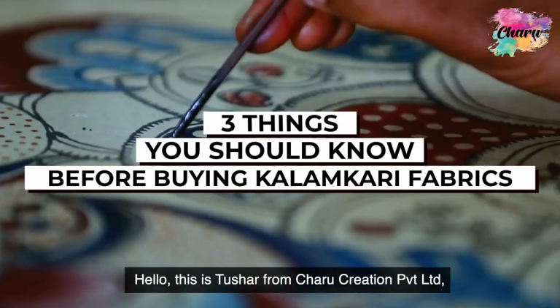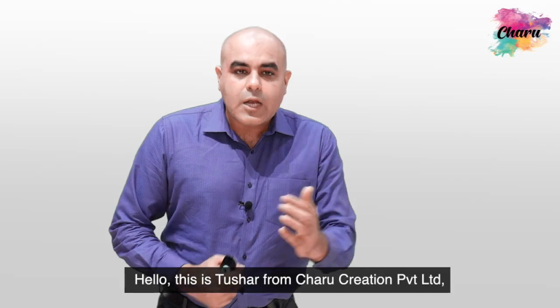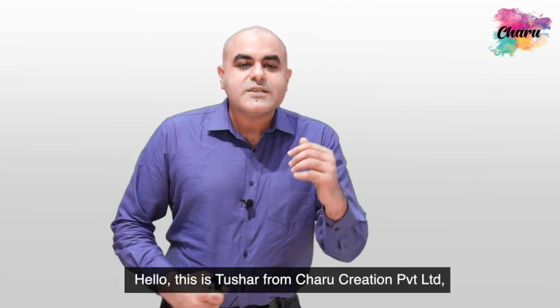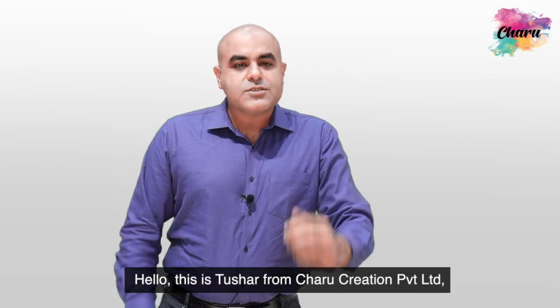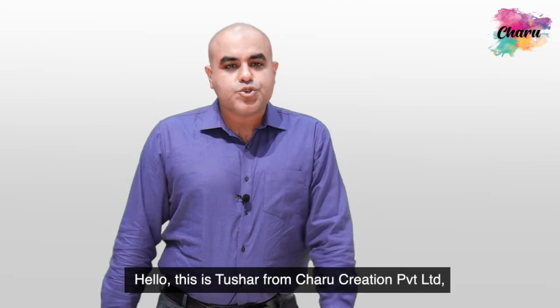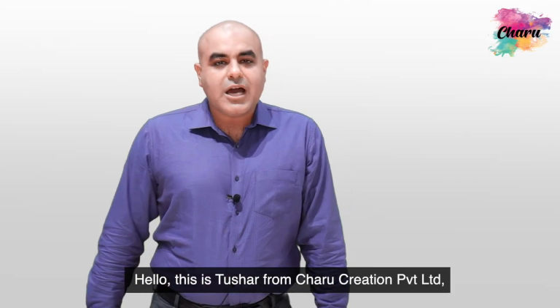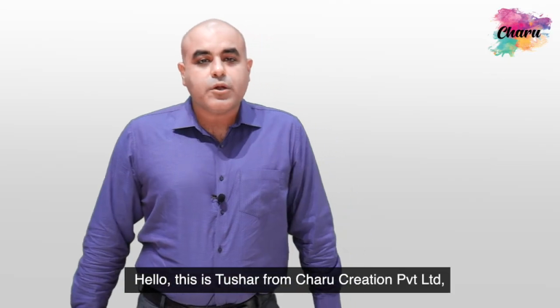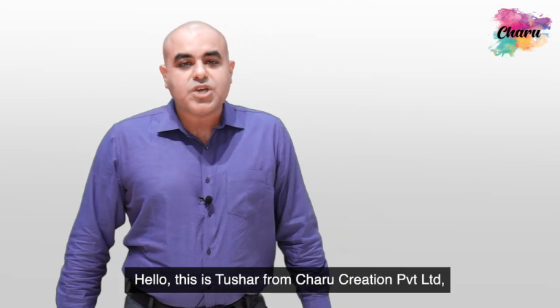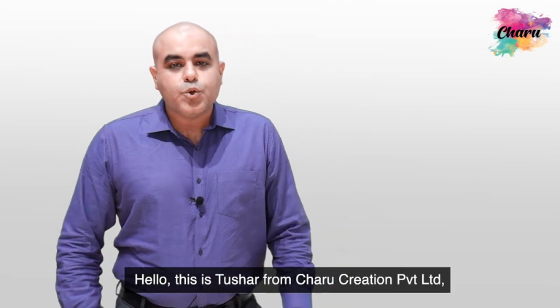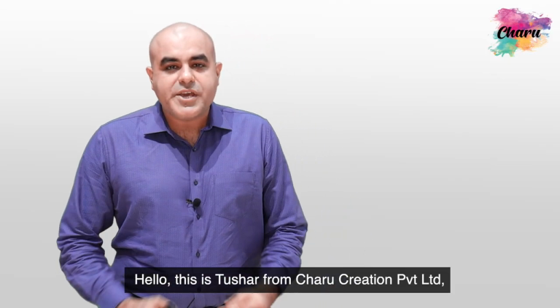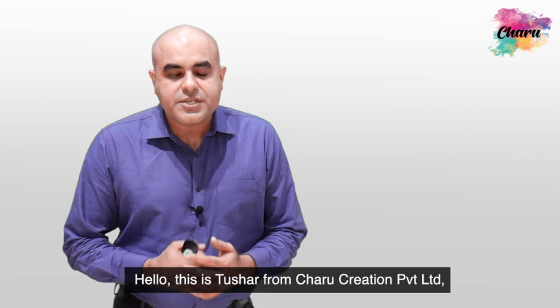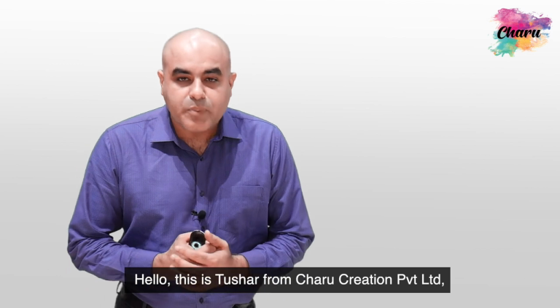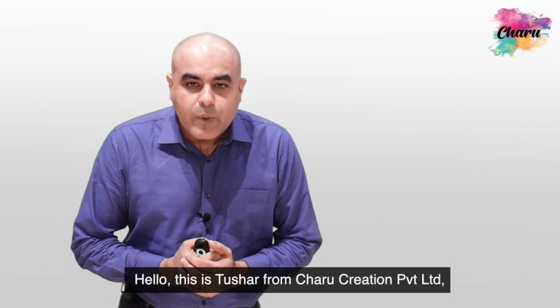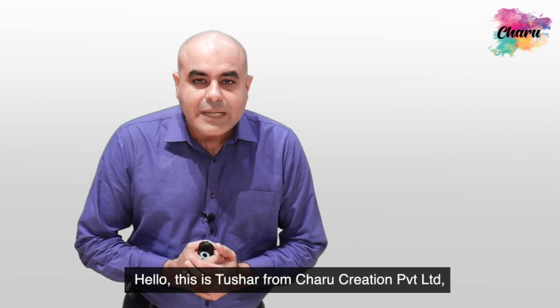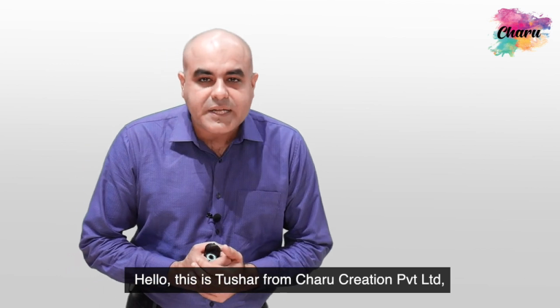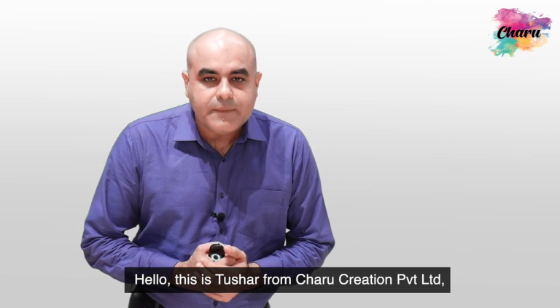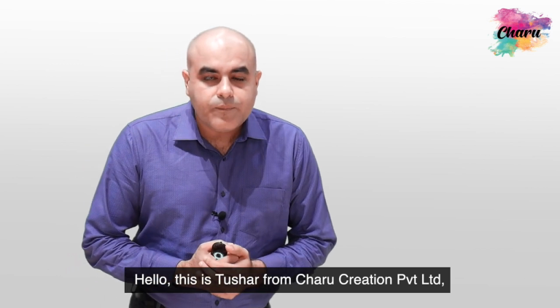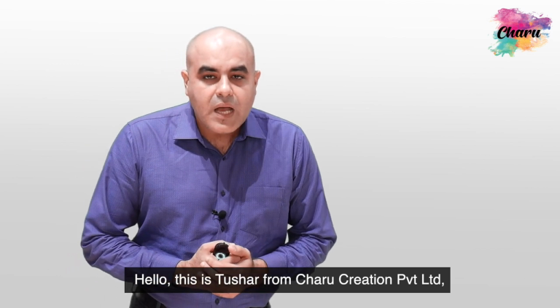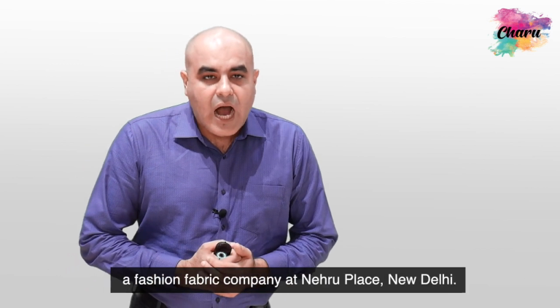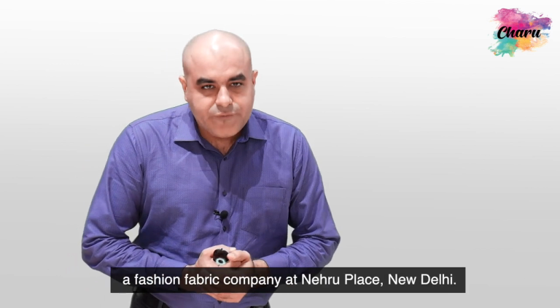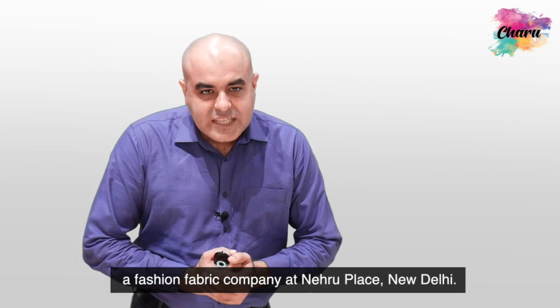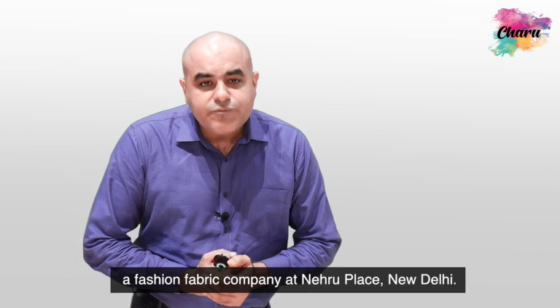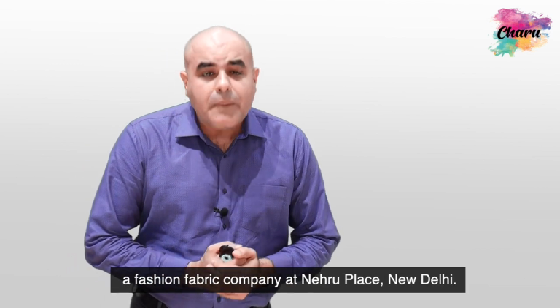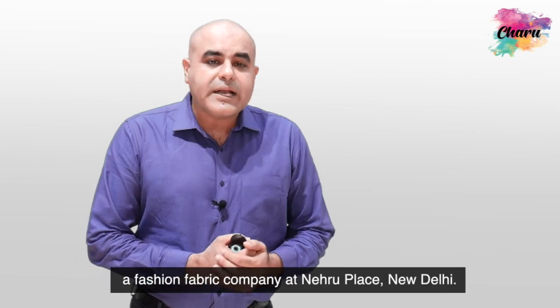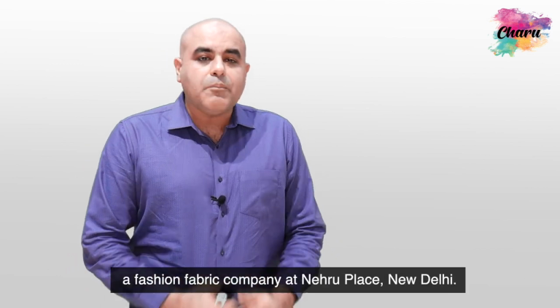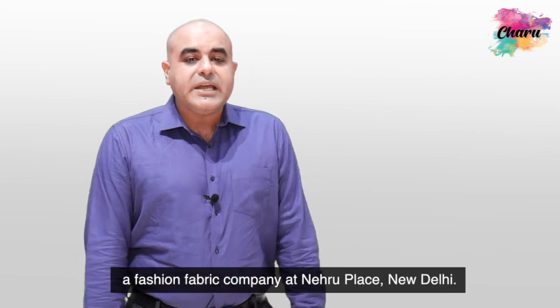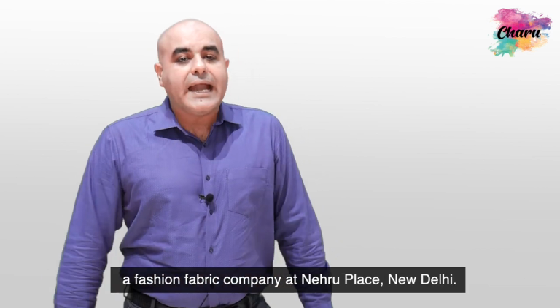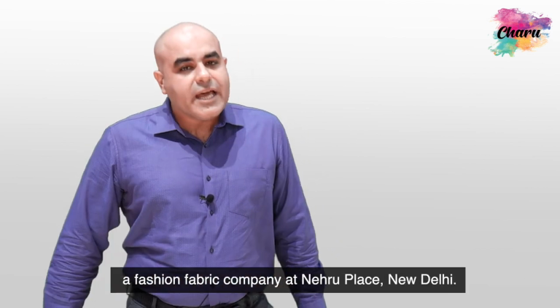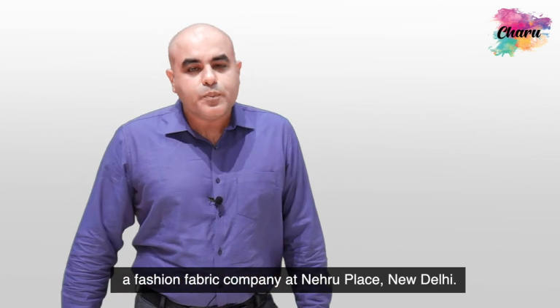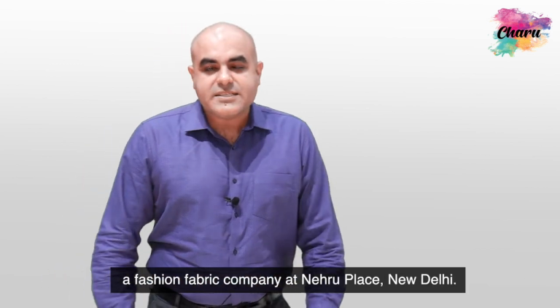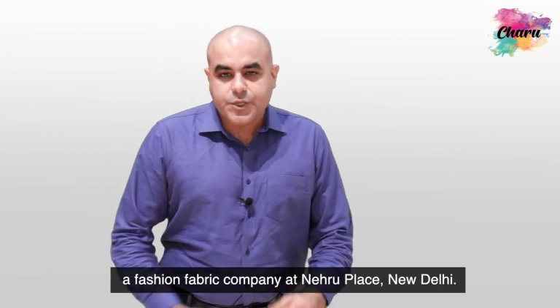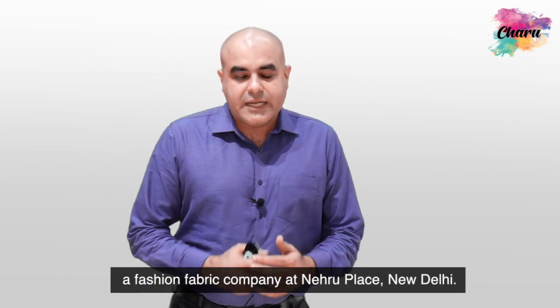Hello, this is Tushar from Charu Creation Pvt Ltd, a fashion fabric company at Nehru Place, New Delhi.